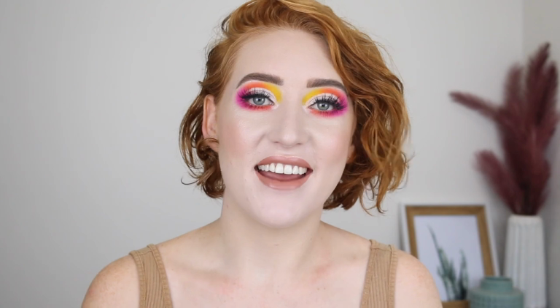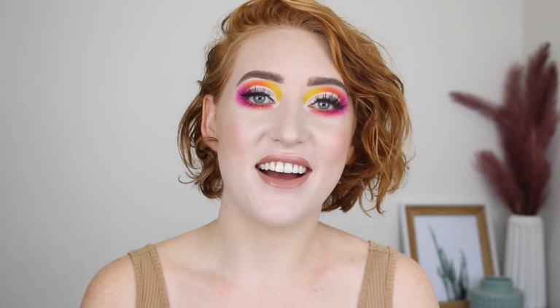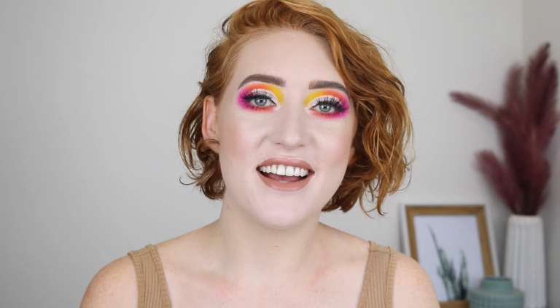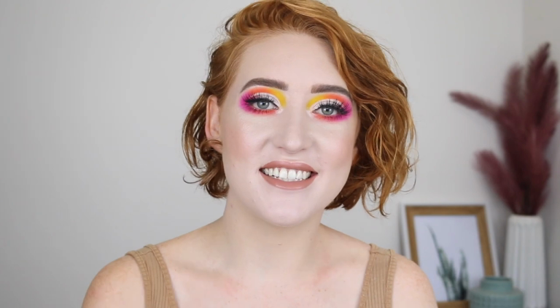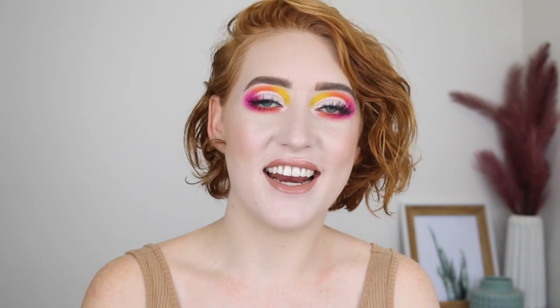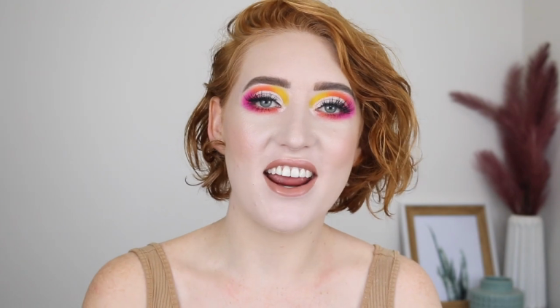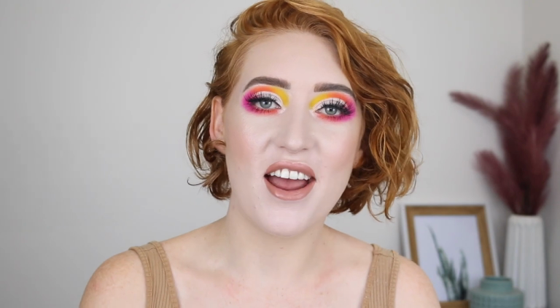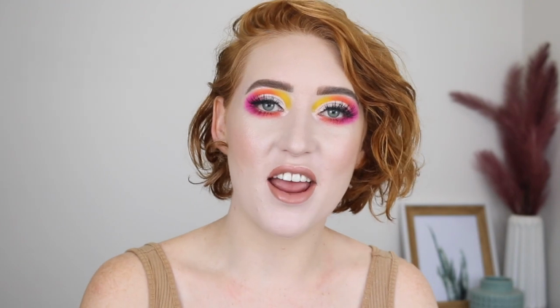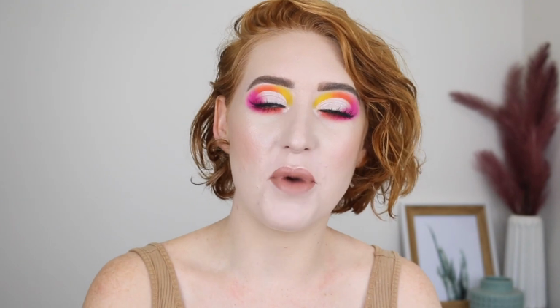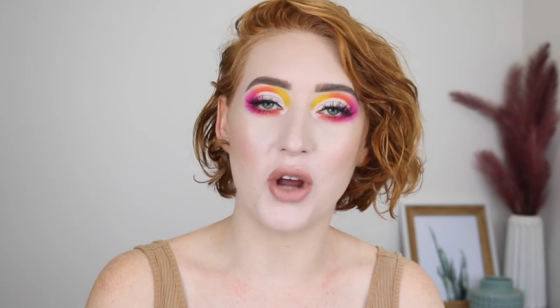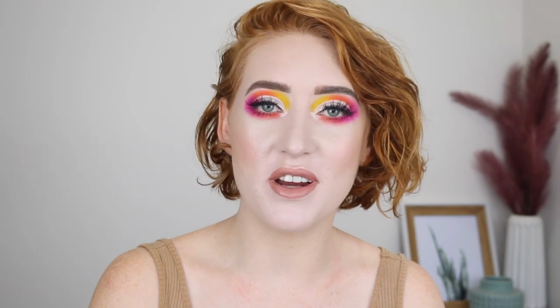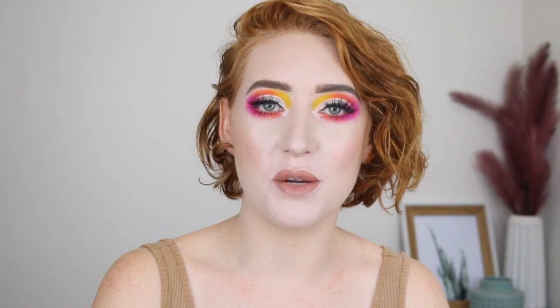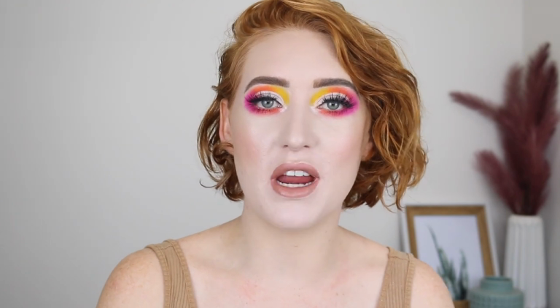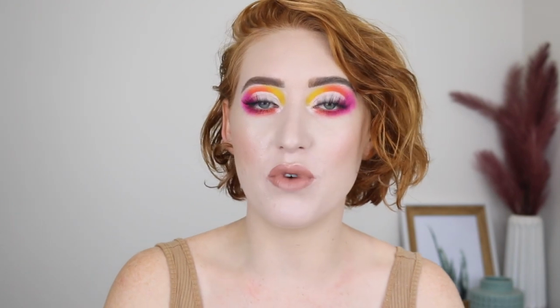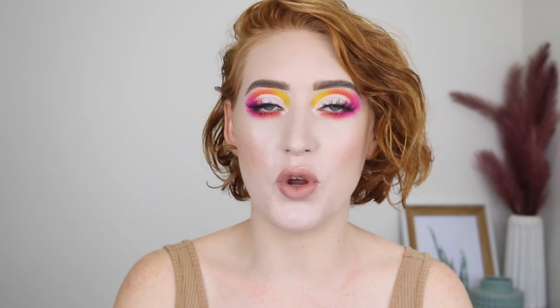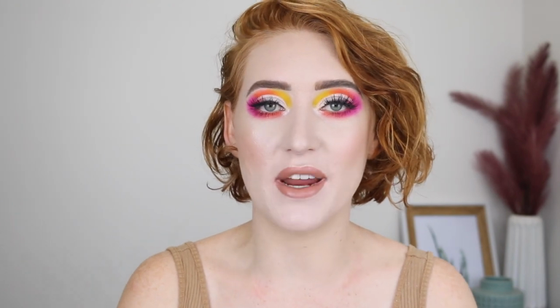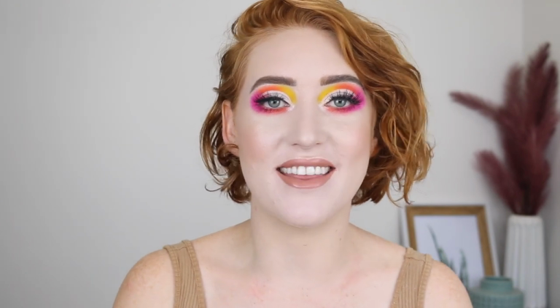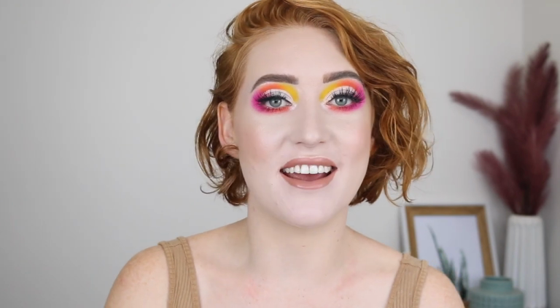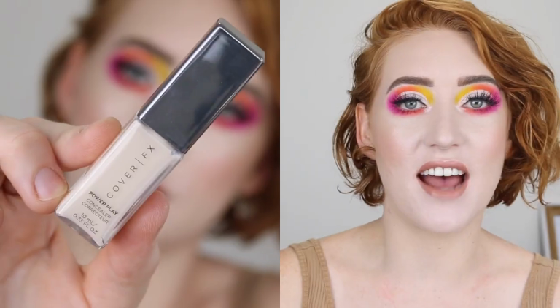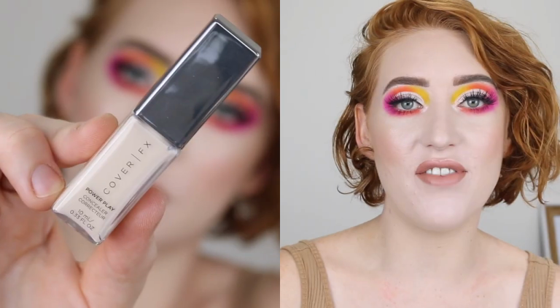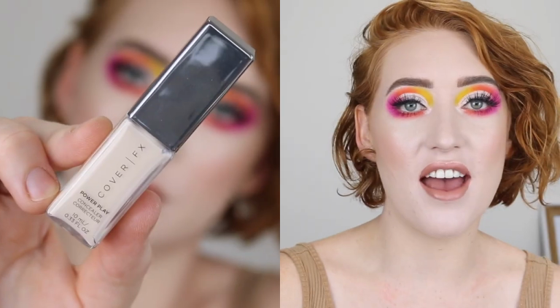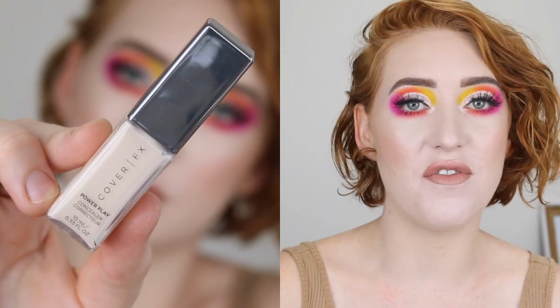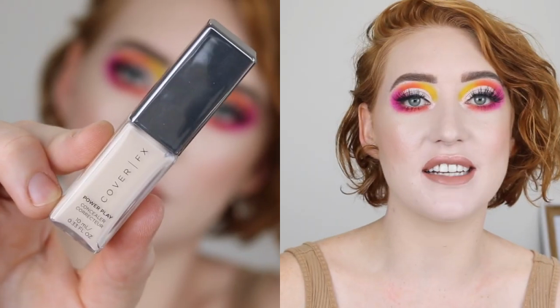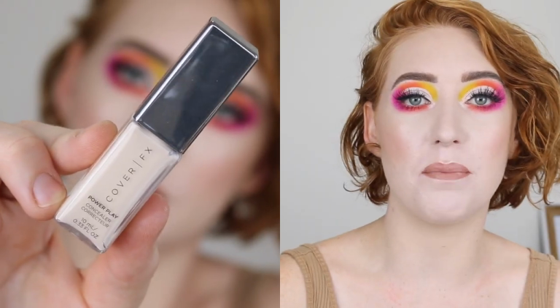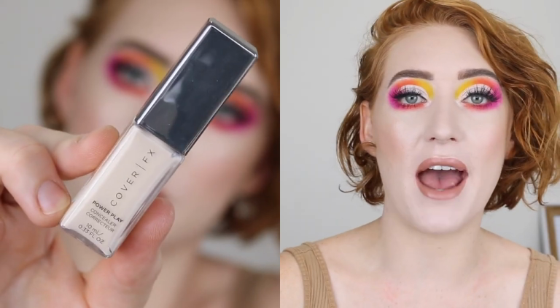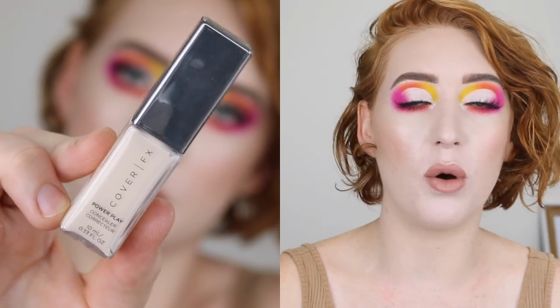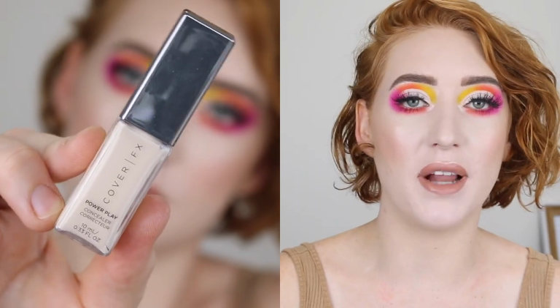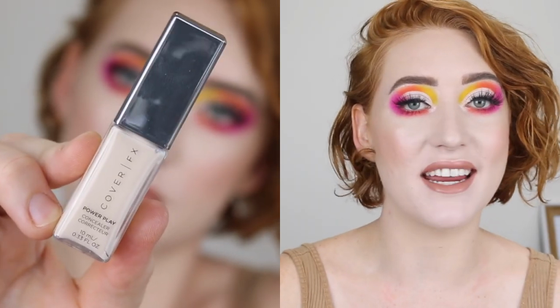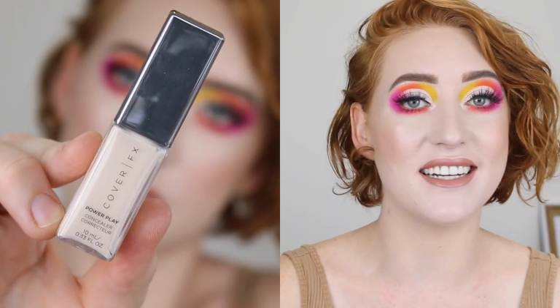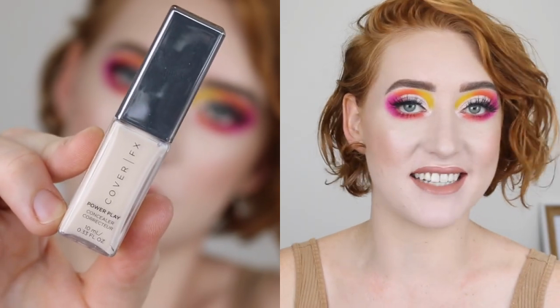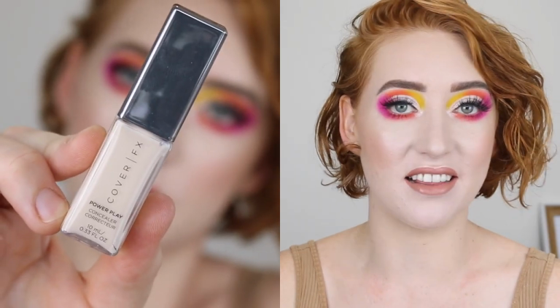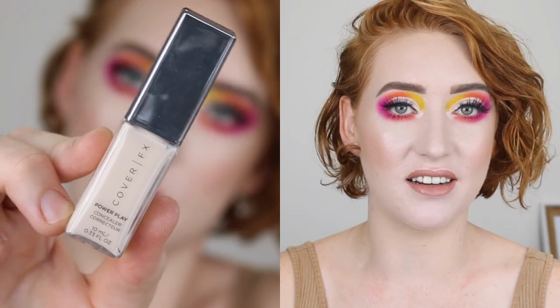Hey guys, today I am going to be reviewing the Cover FX Powerplay Concealer.